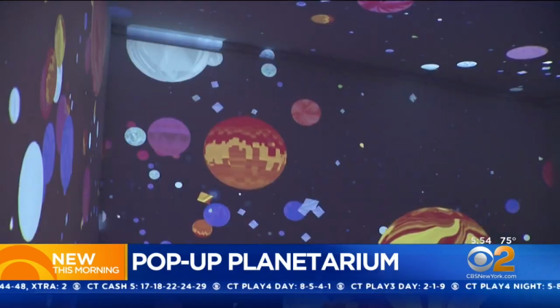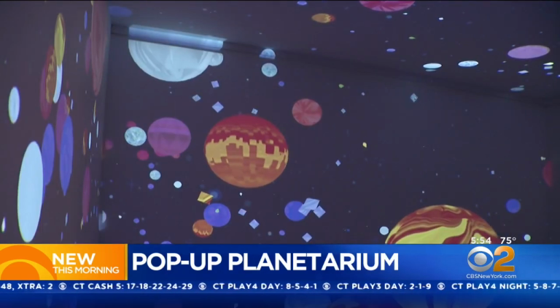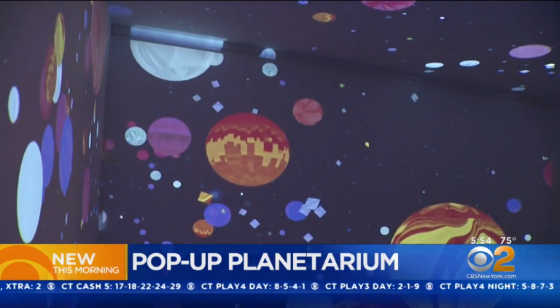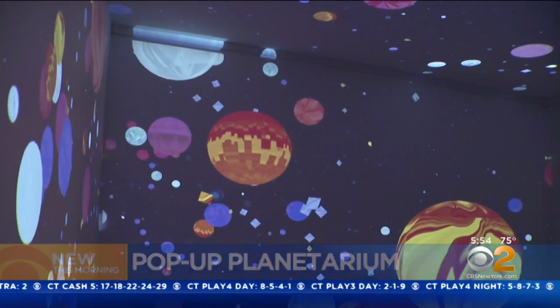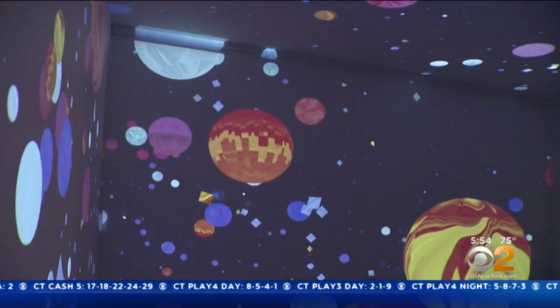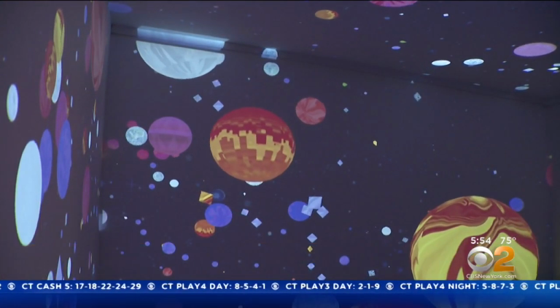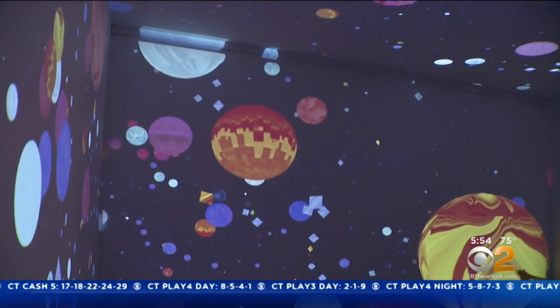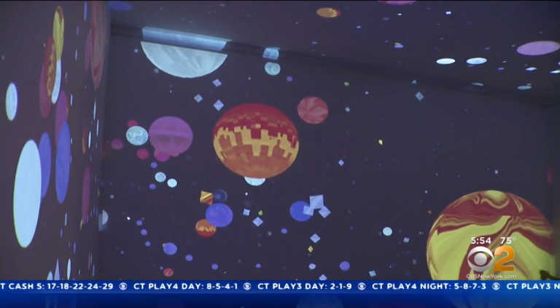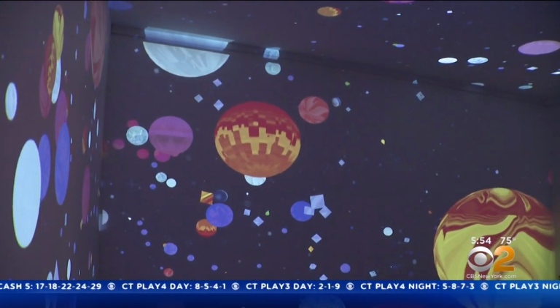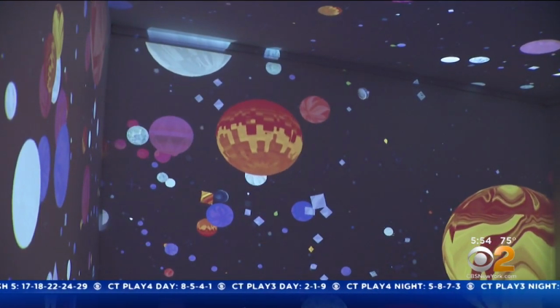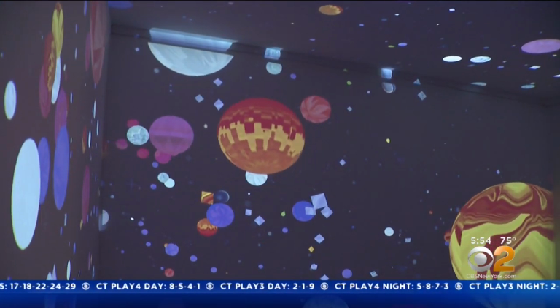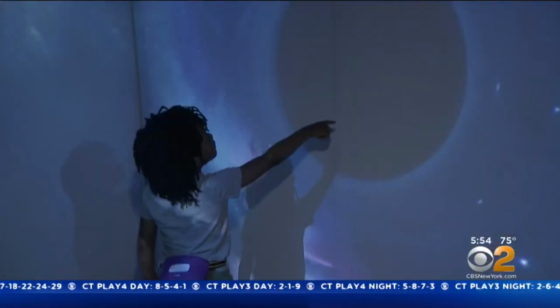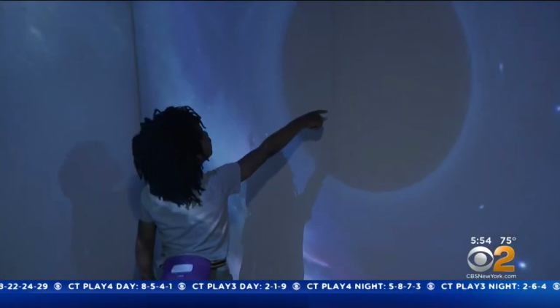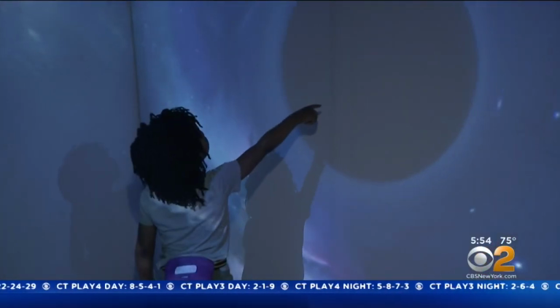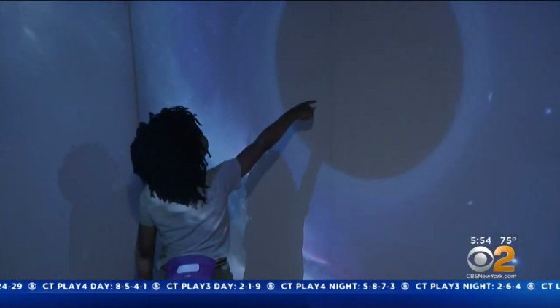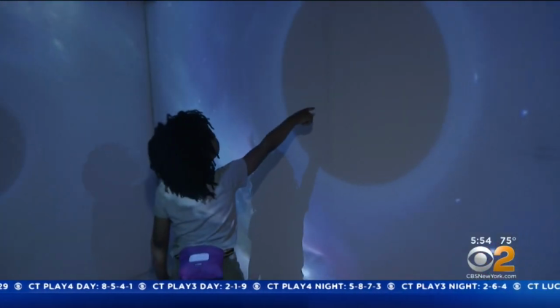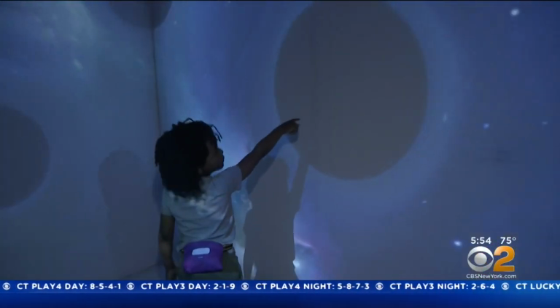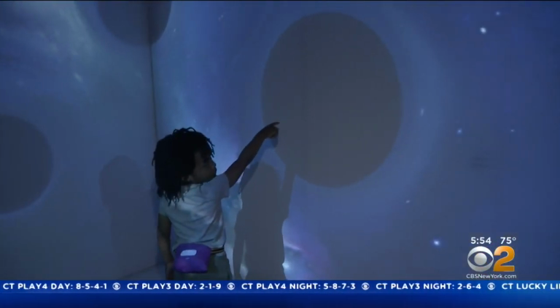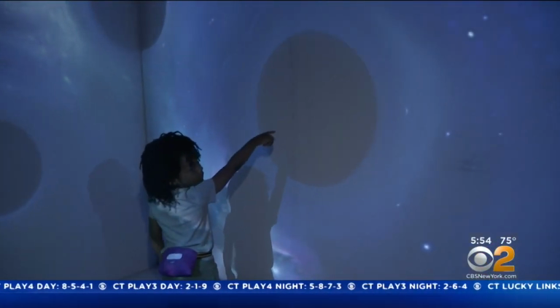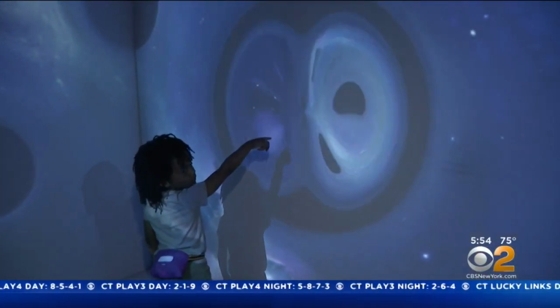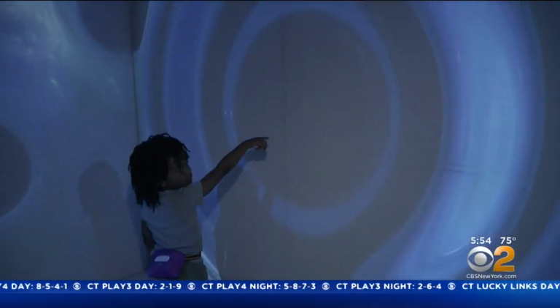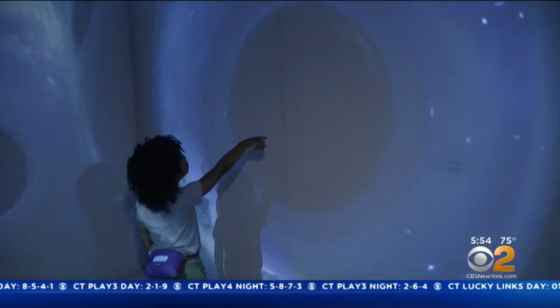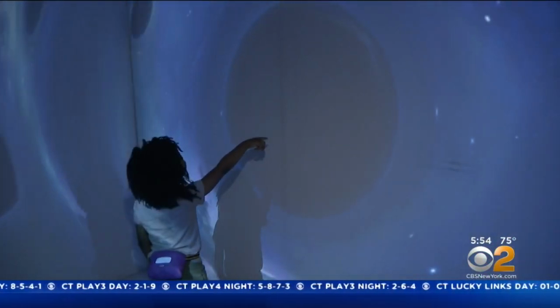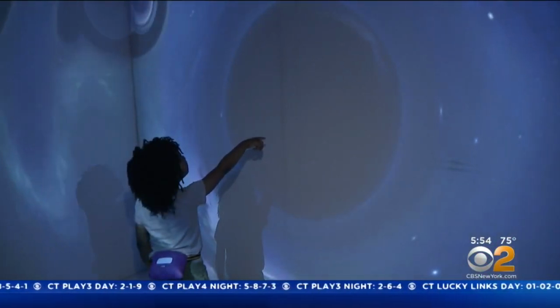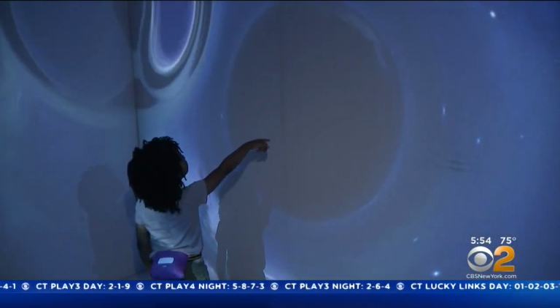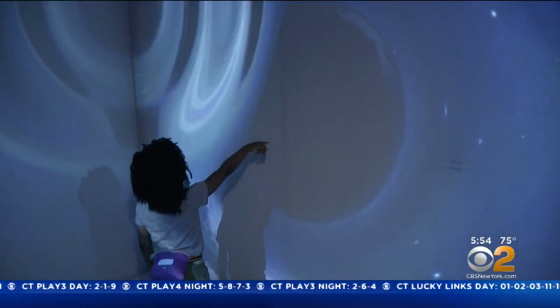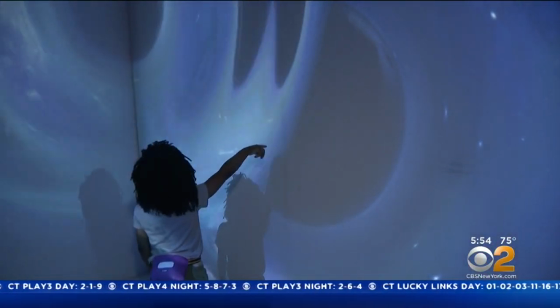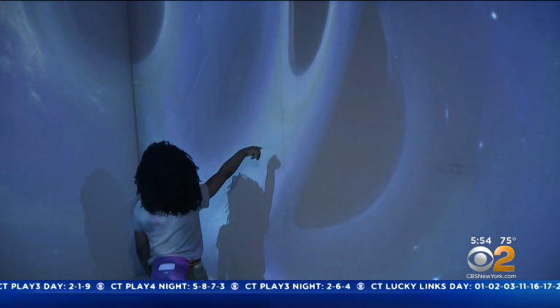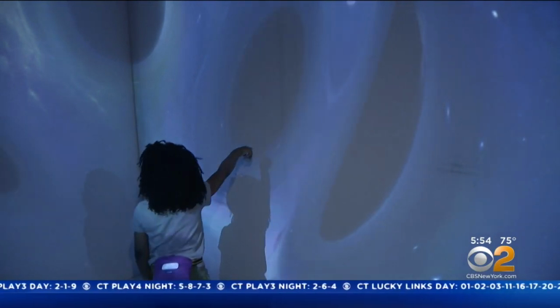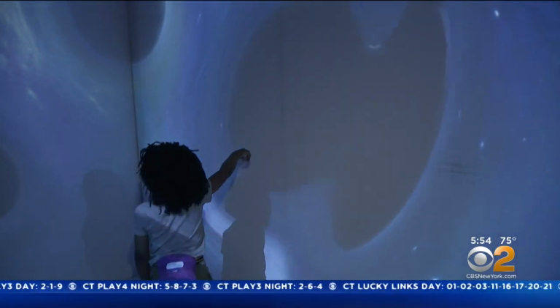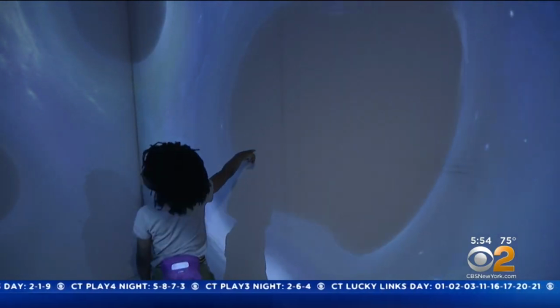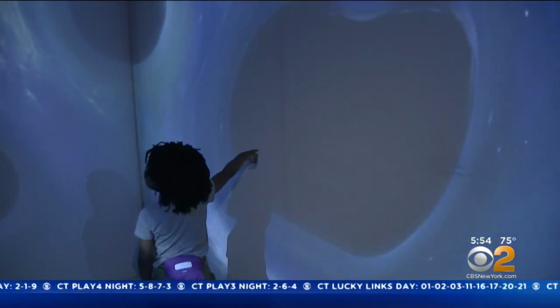A captivating, interactive, immersive, otherworldly encounter — all within walking distance.